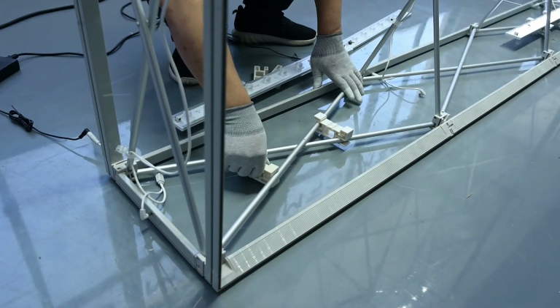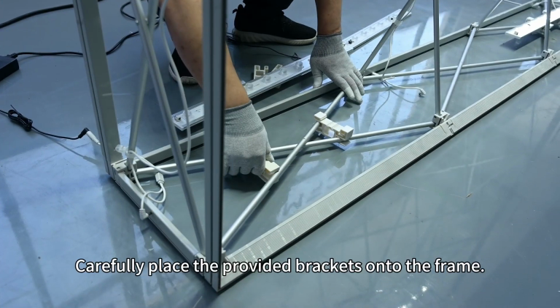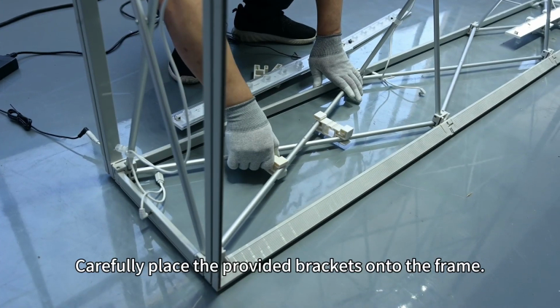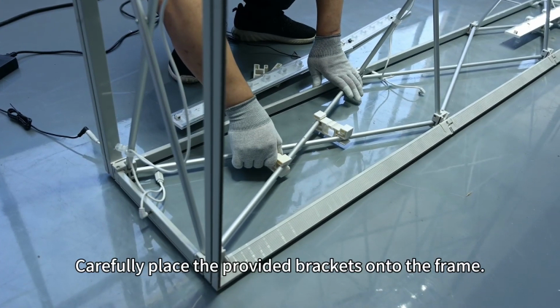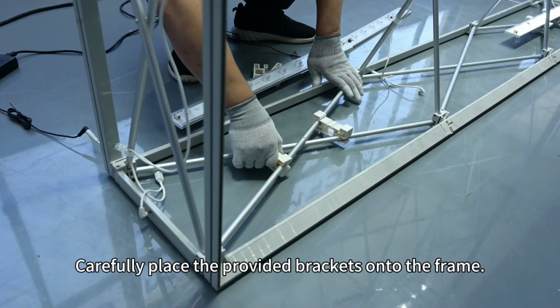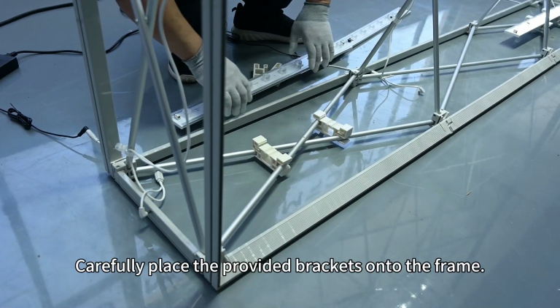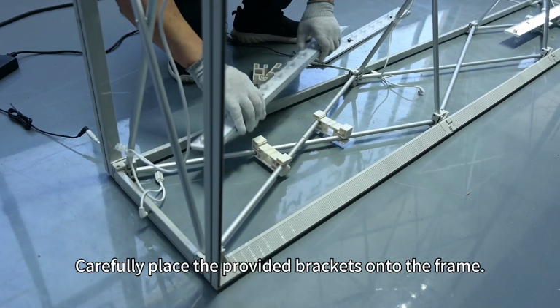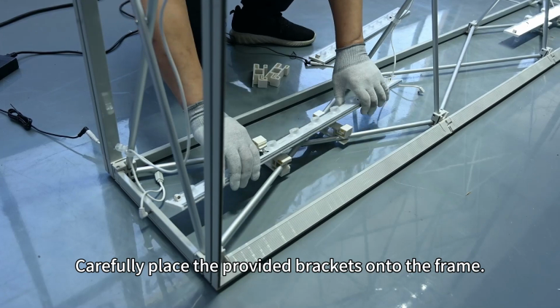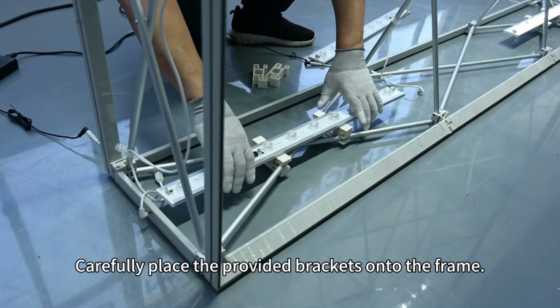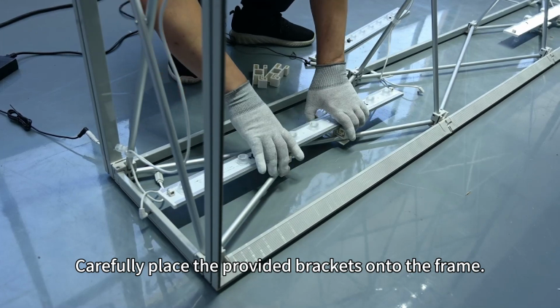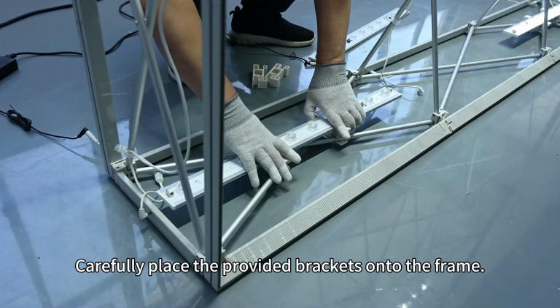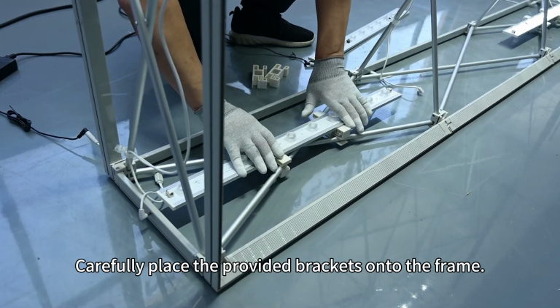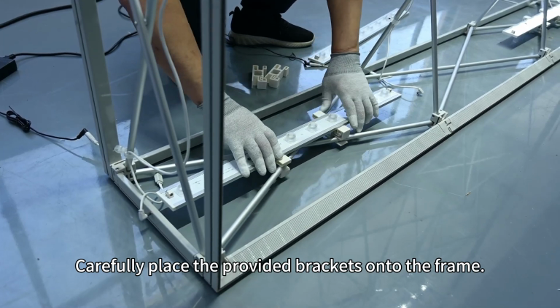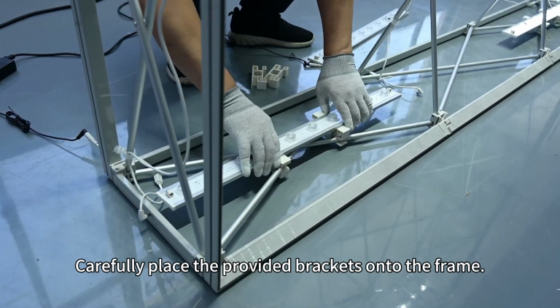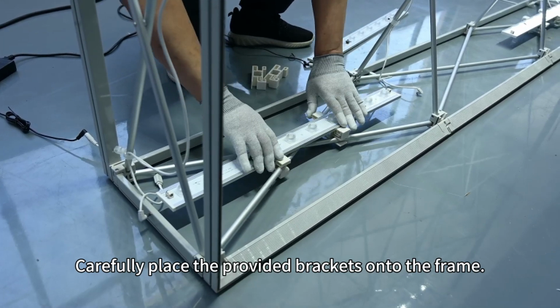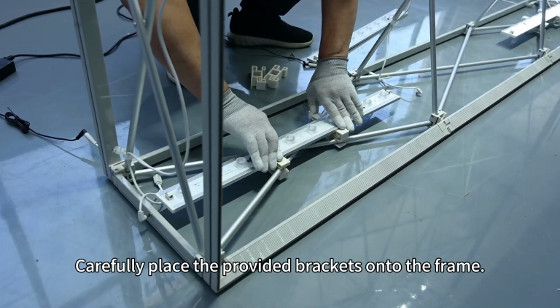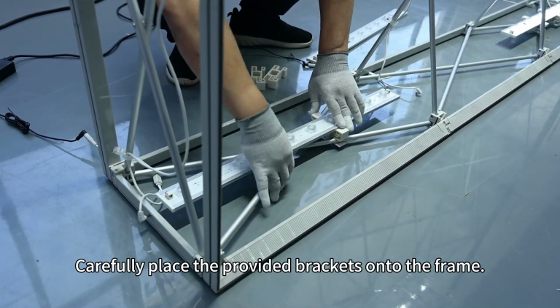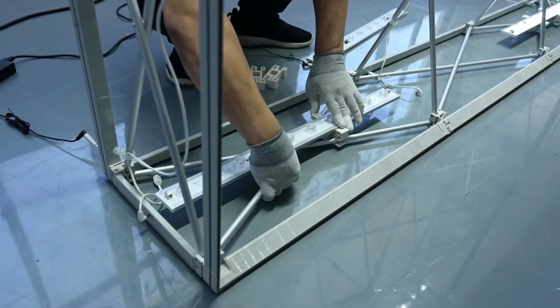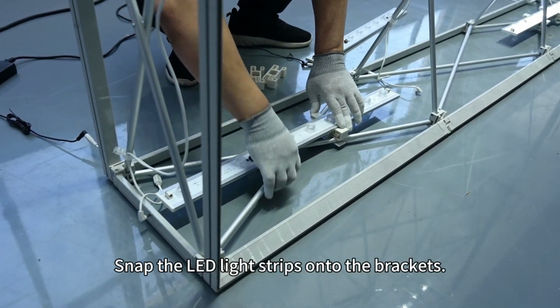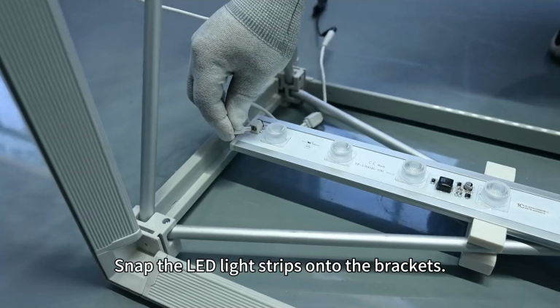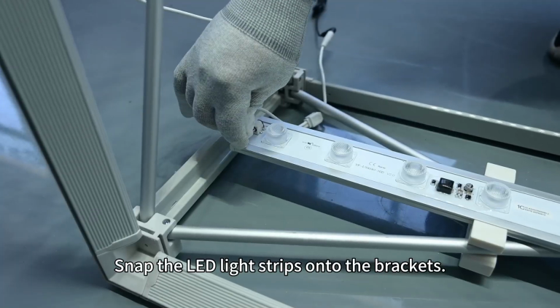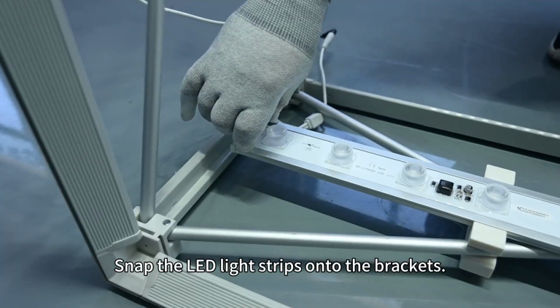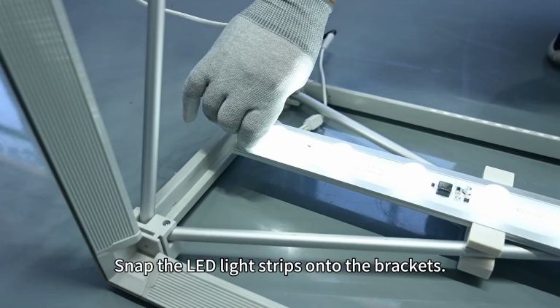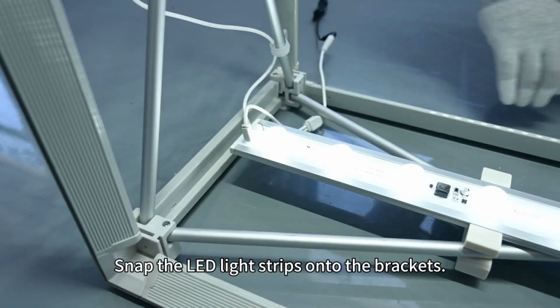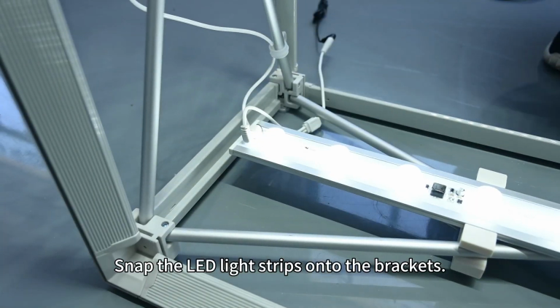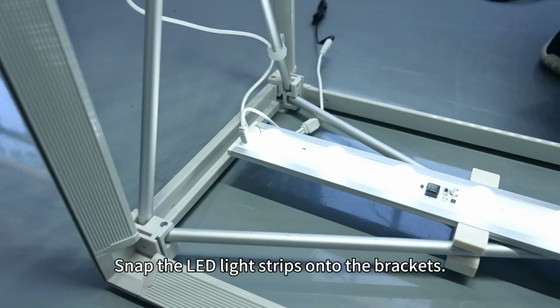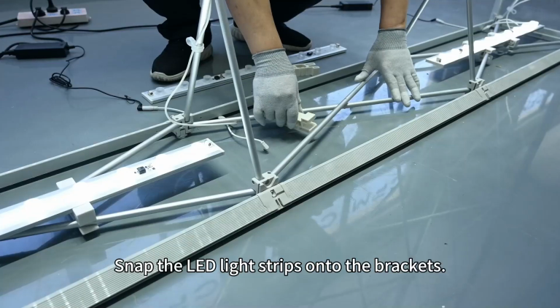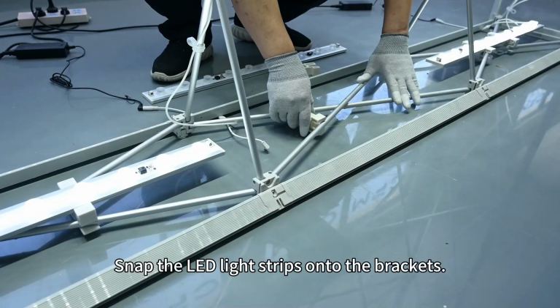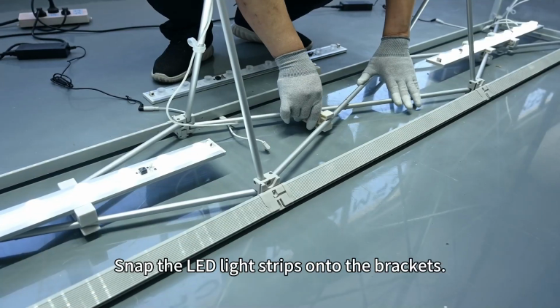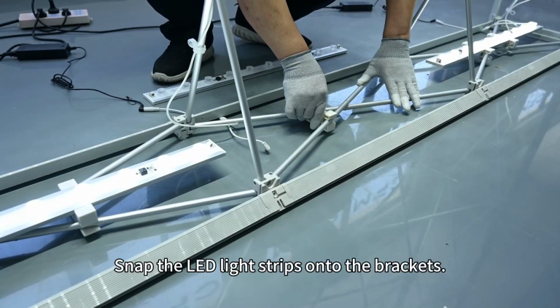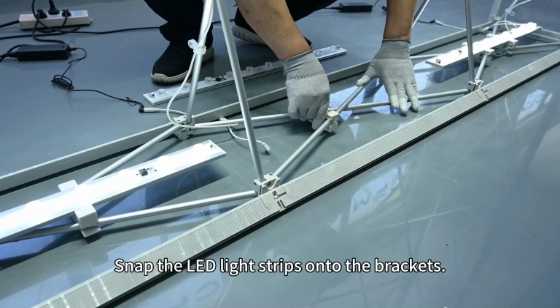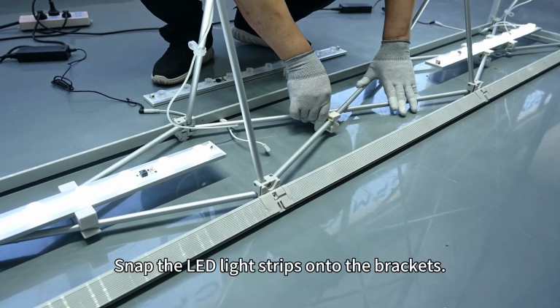Carefully place the provided brackets onto the frame, then snap the LED light strips onto the brackets.